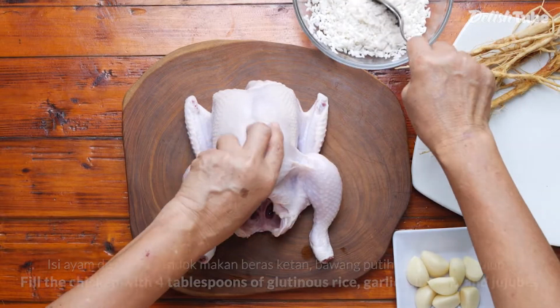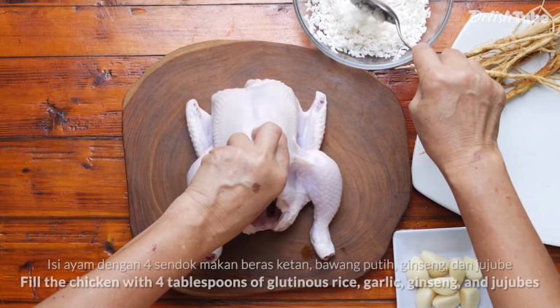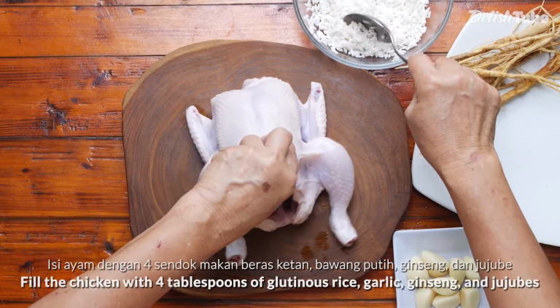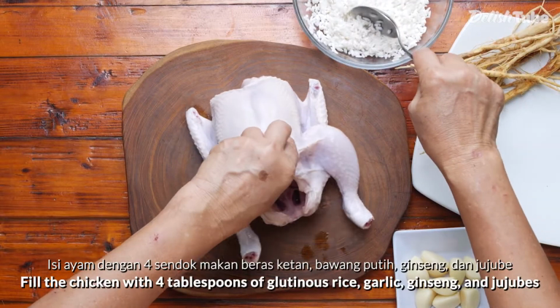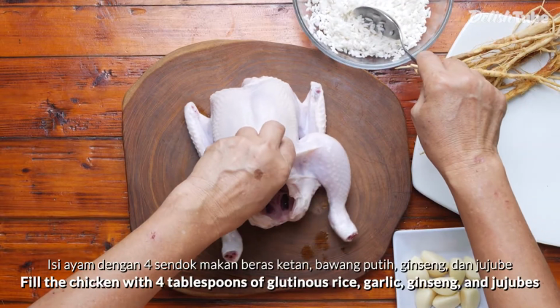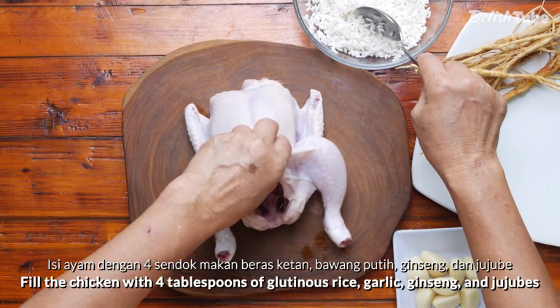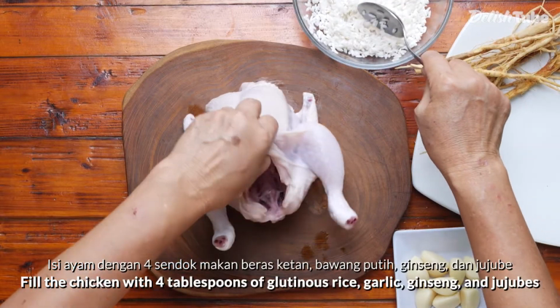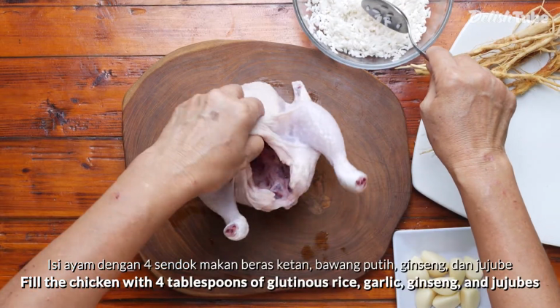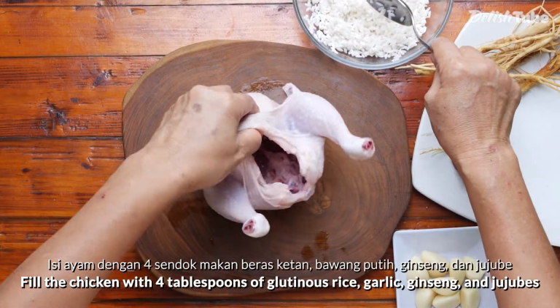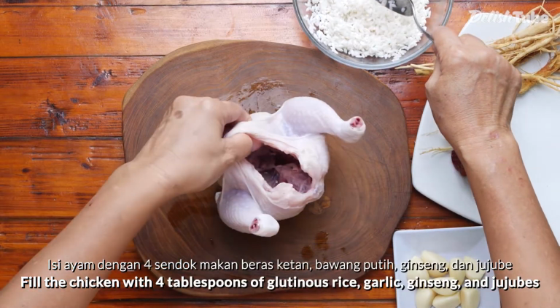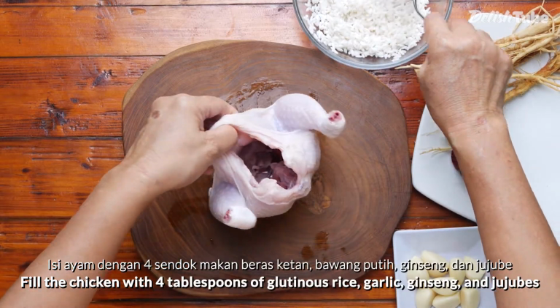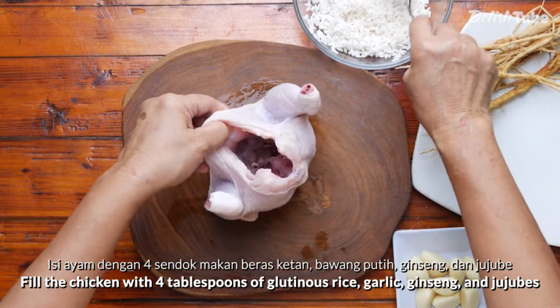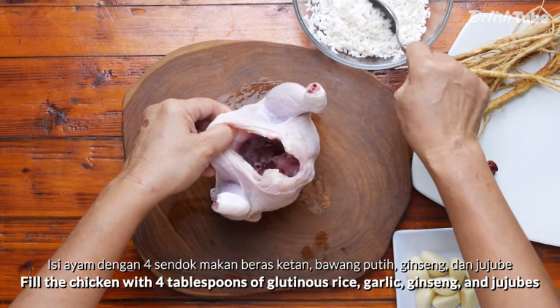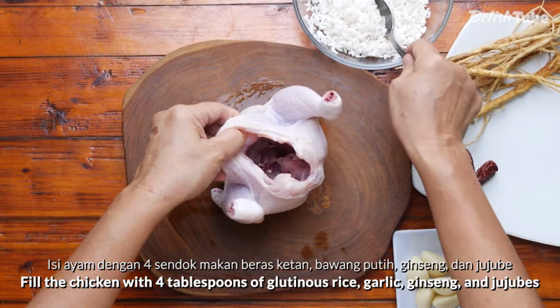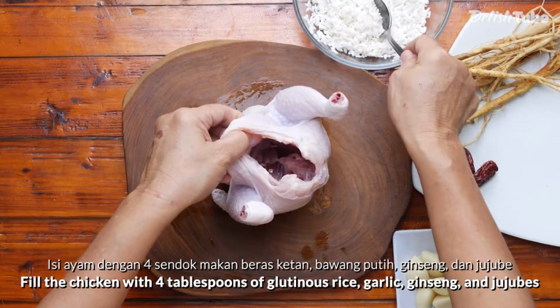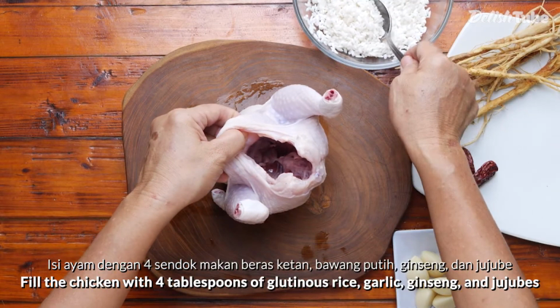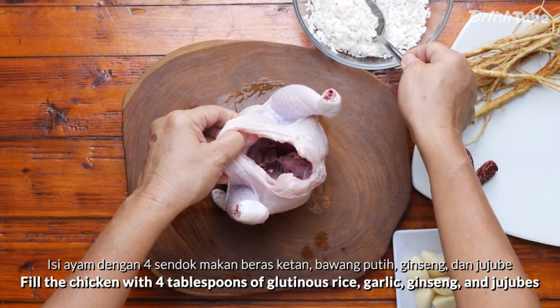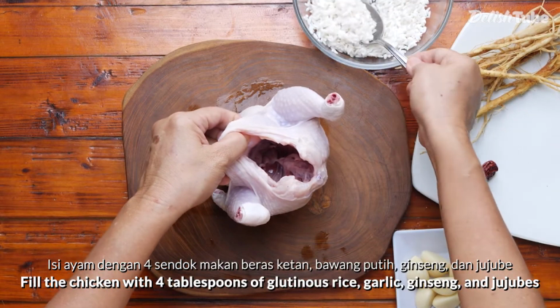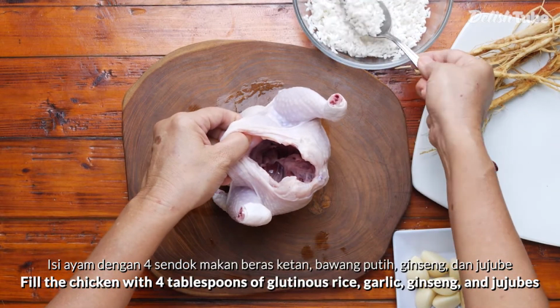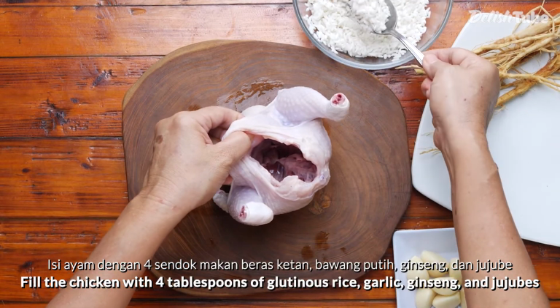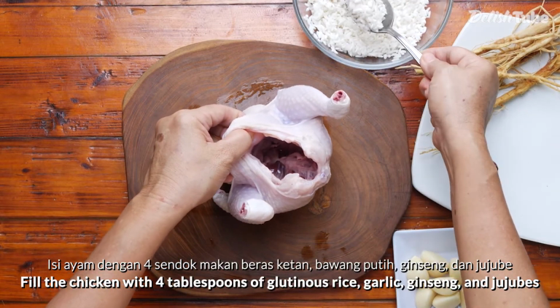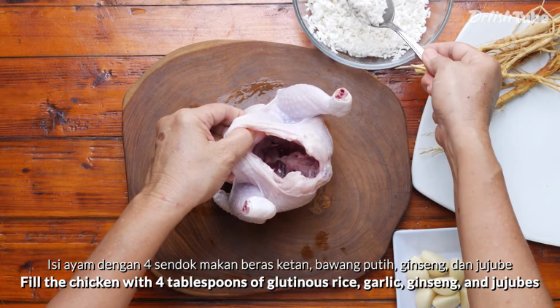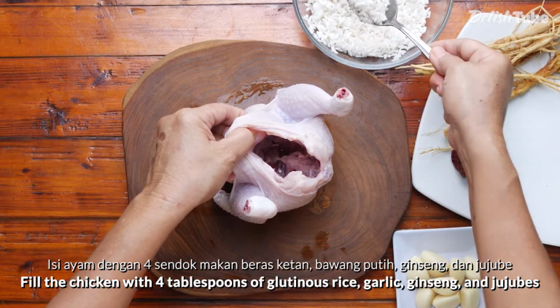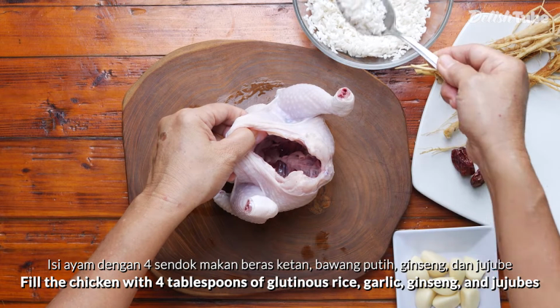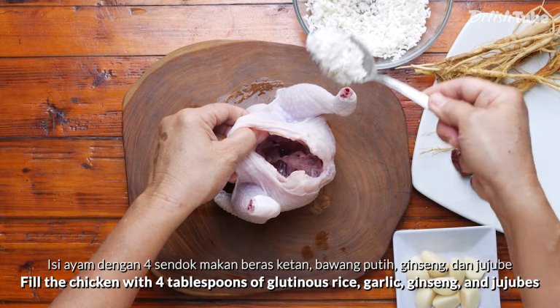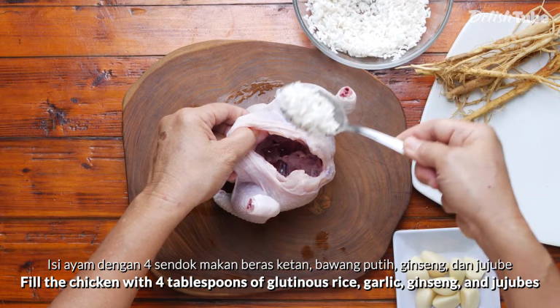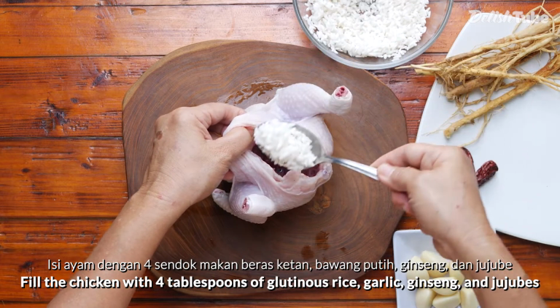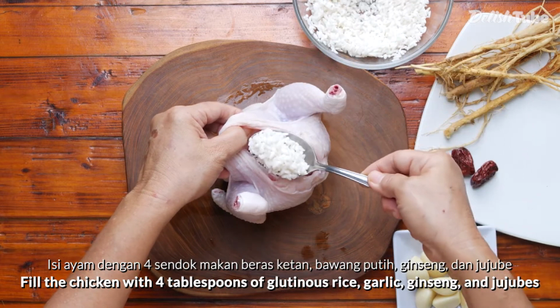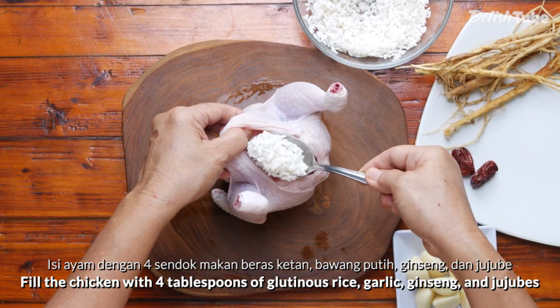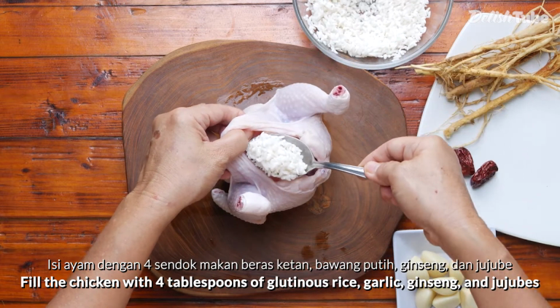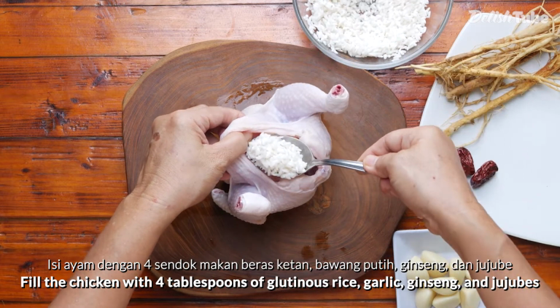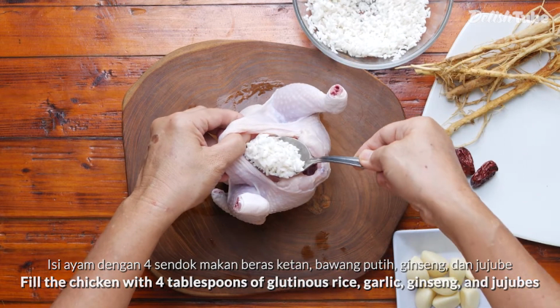Fill the chicken with 4 tablespoons of glutinous rice, garlic, ginseng, and jujubes.